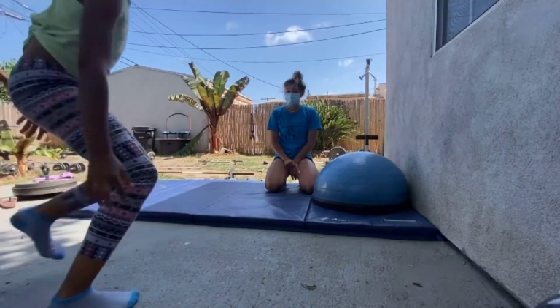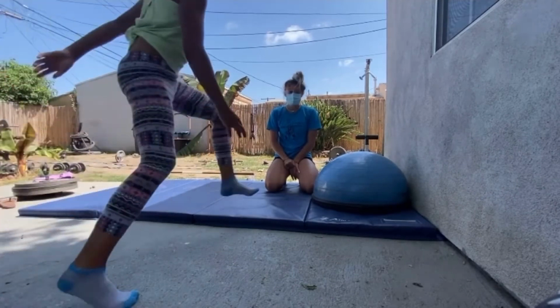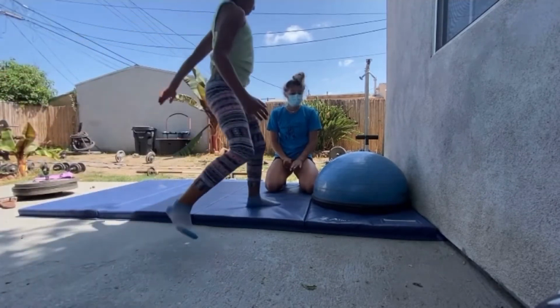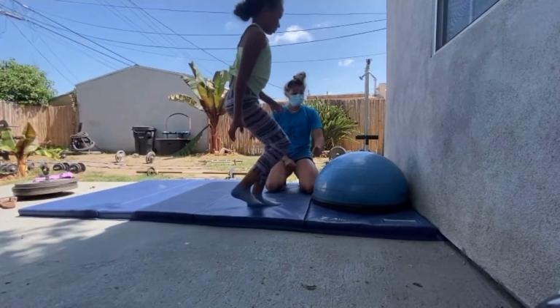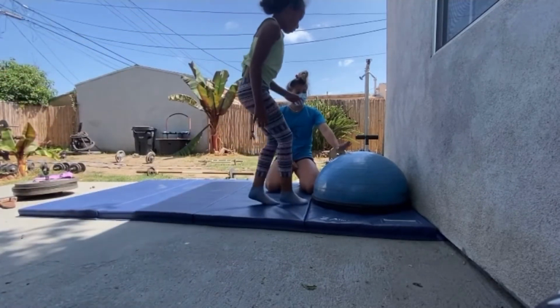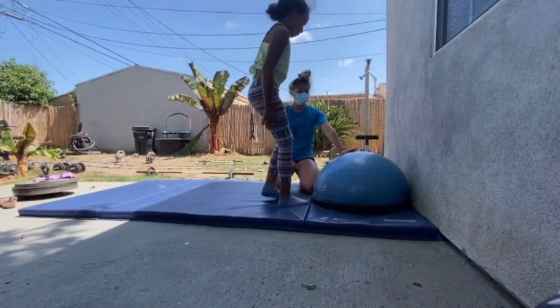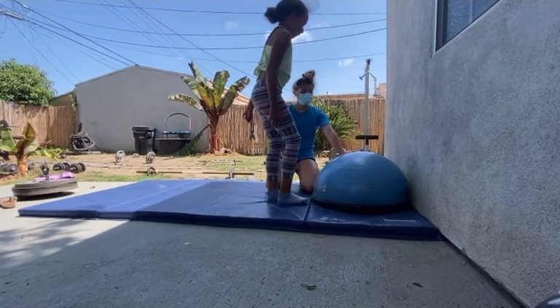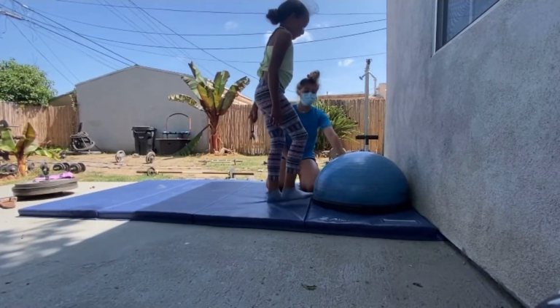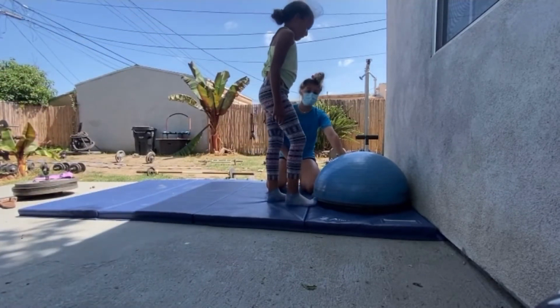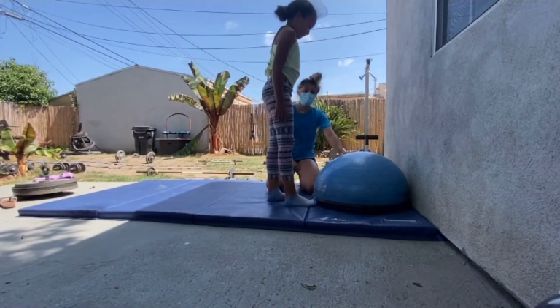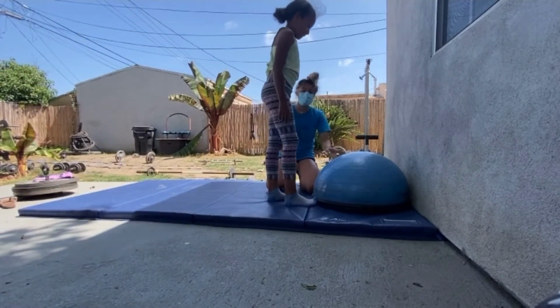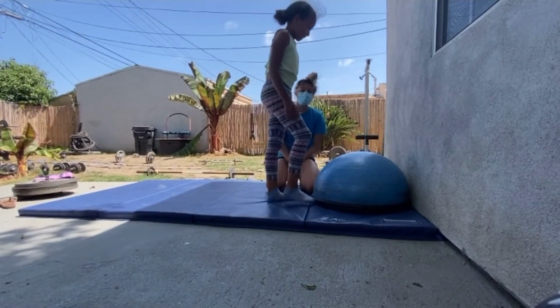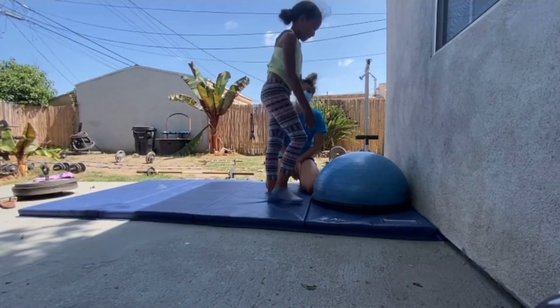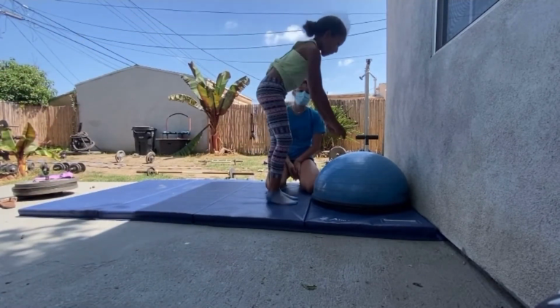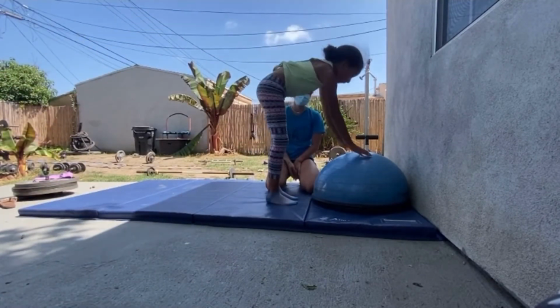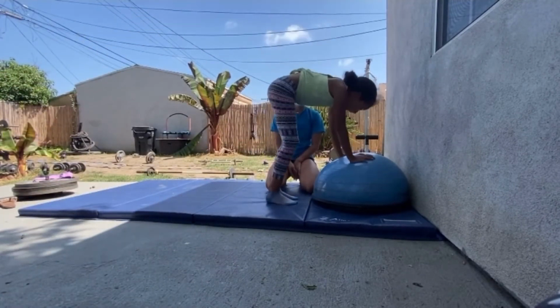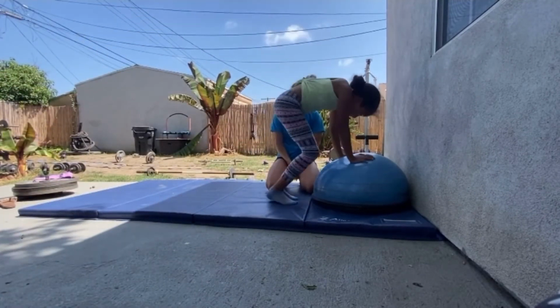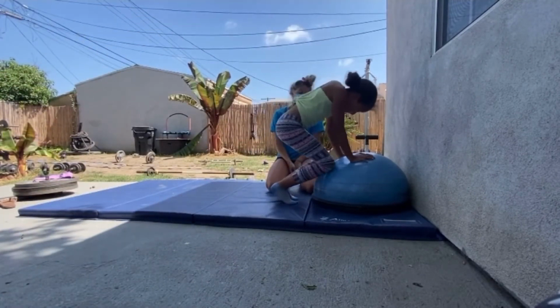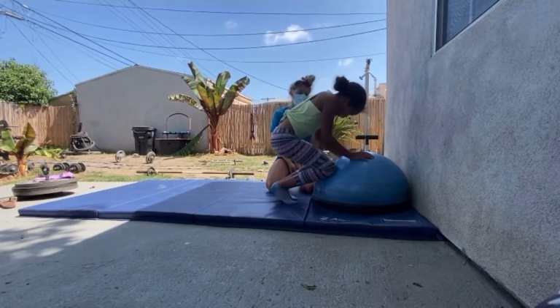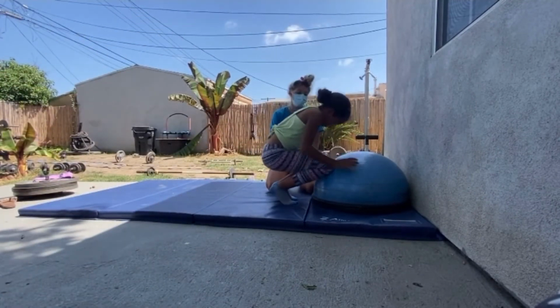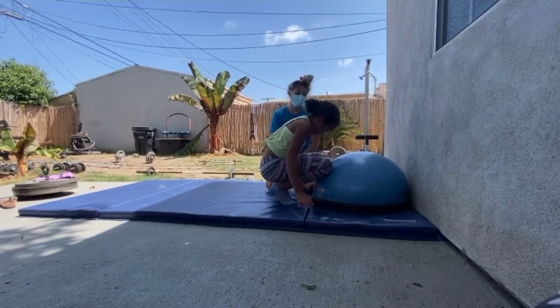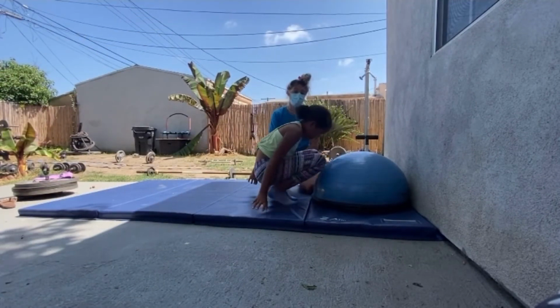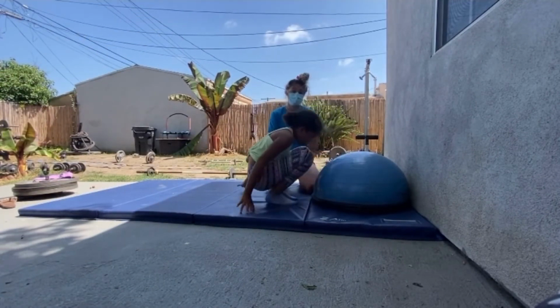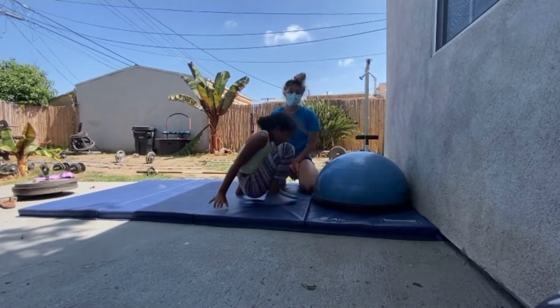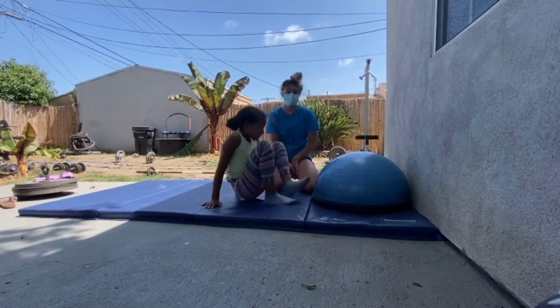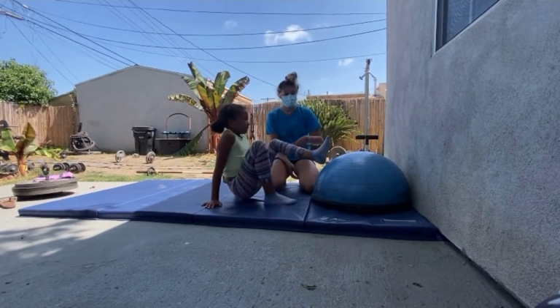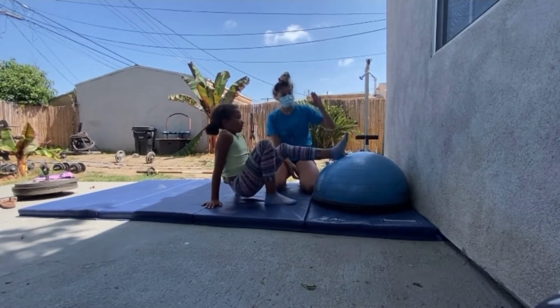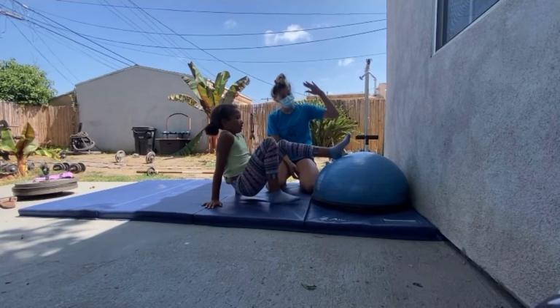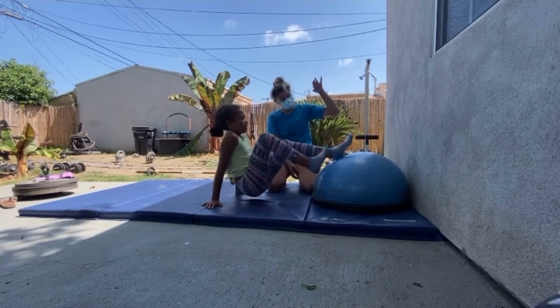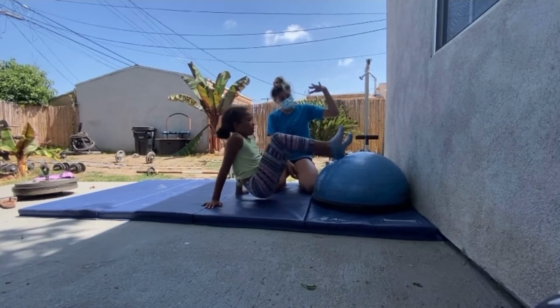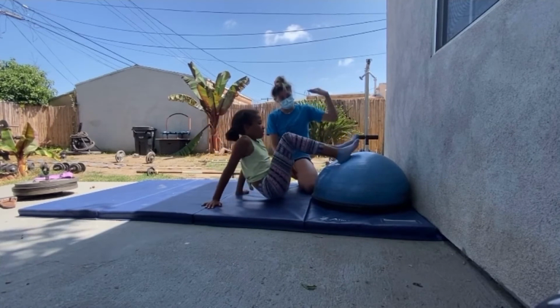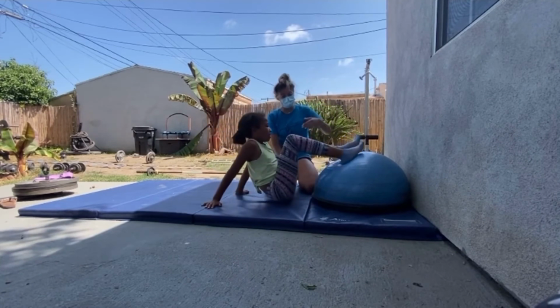So the lower the thing that you use, the harder it's going to be to kick over. If you want it to be easier, use something a little bit higher.